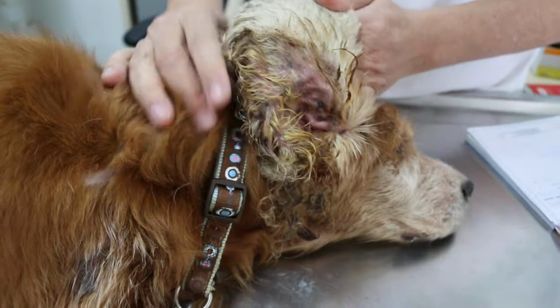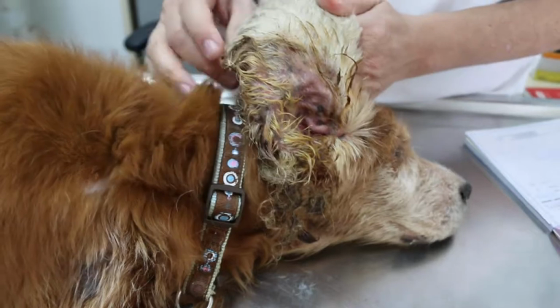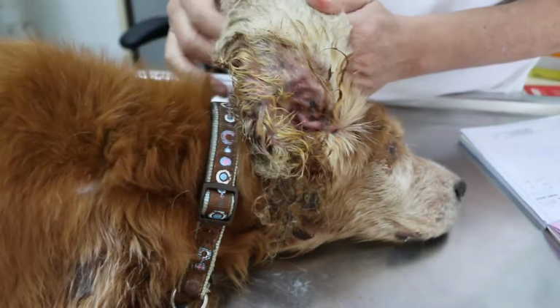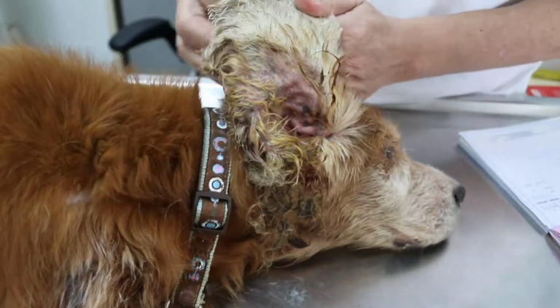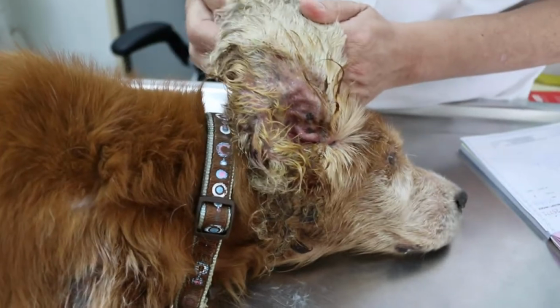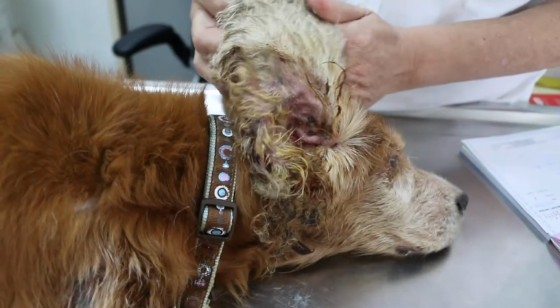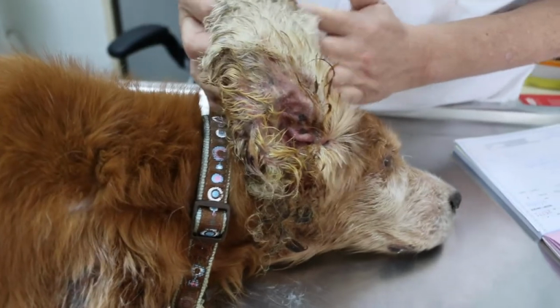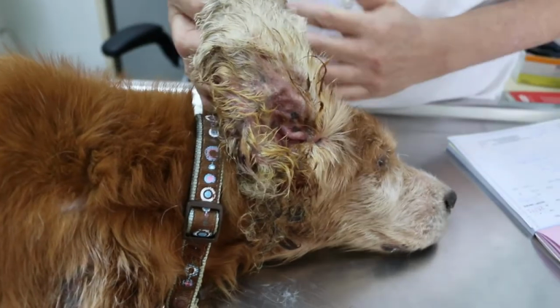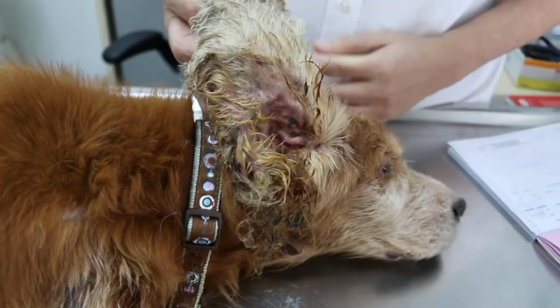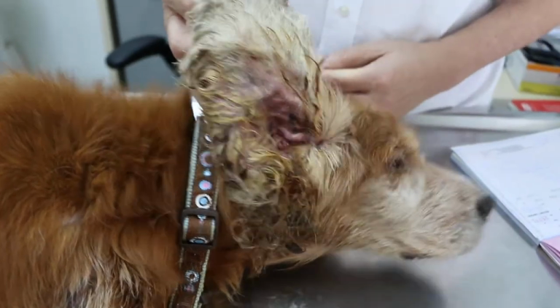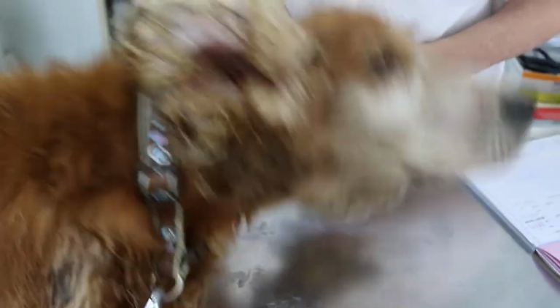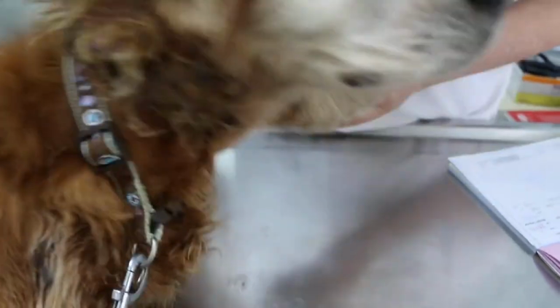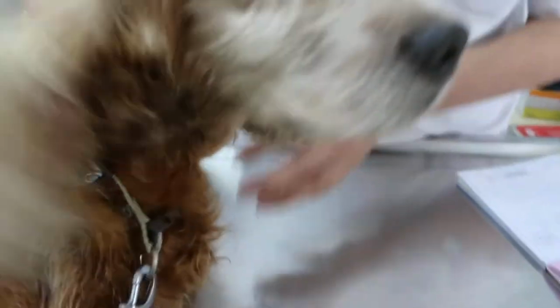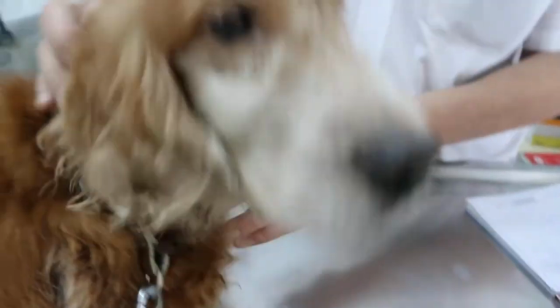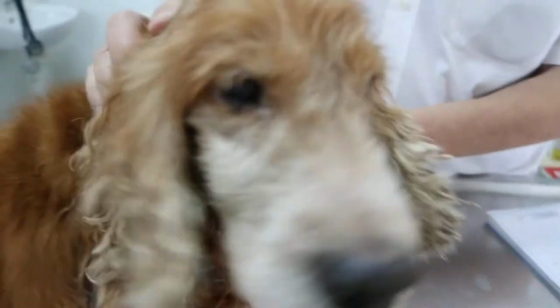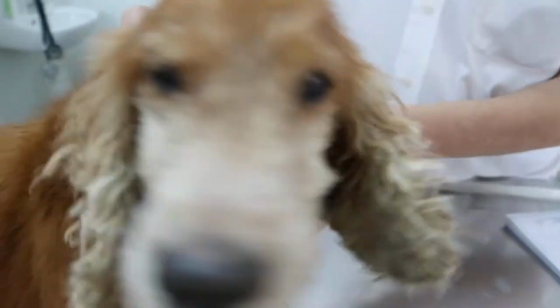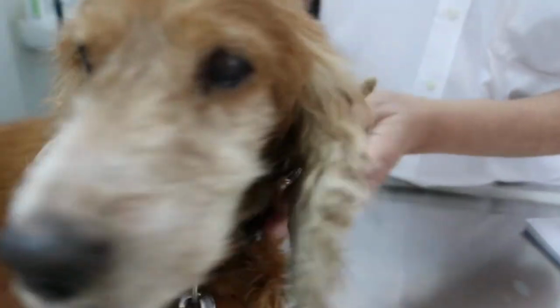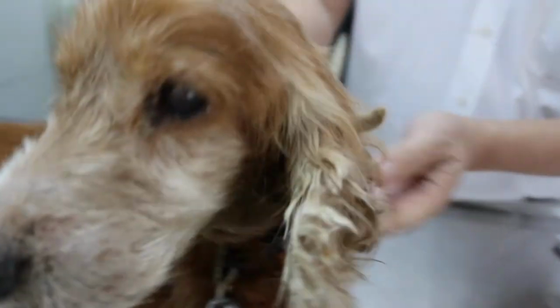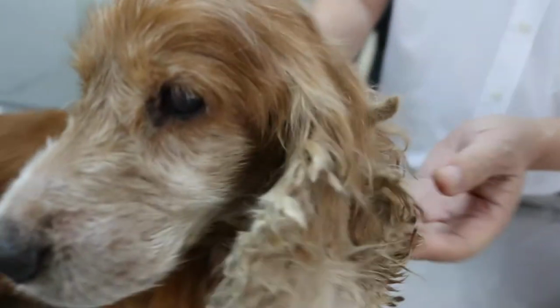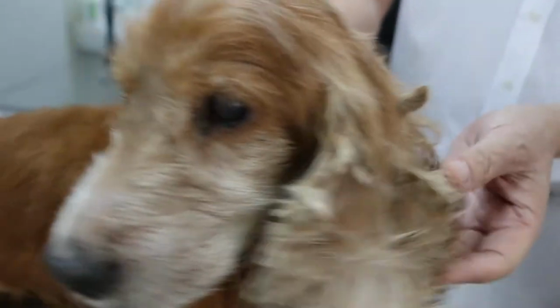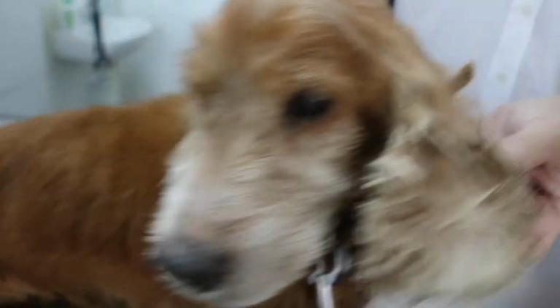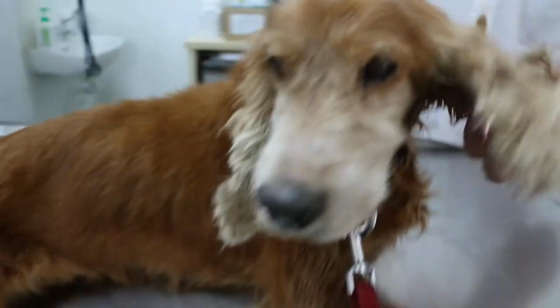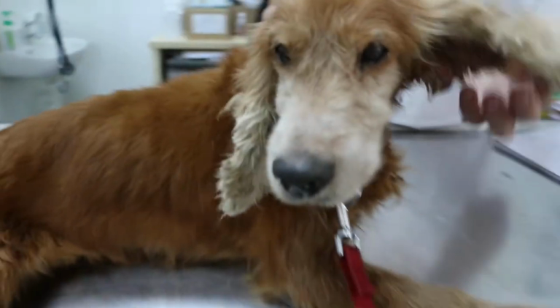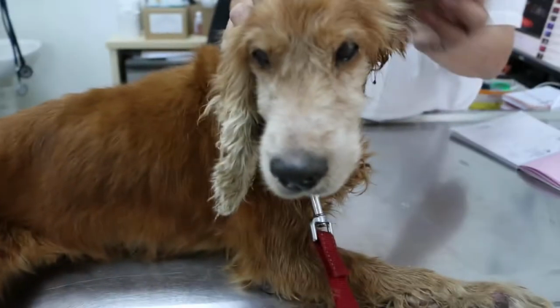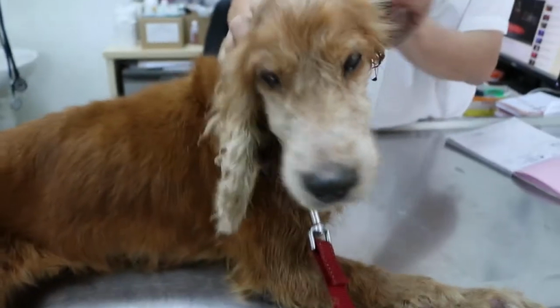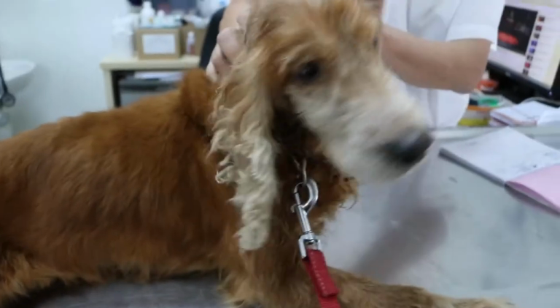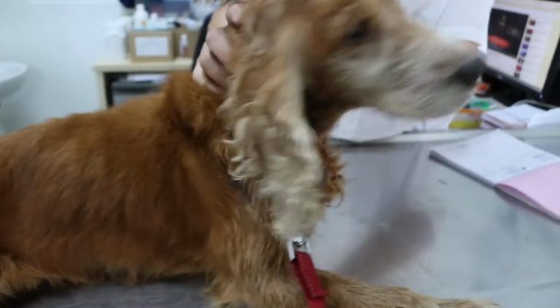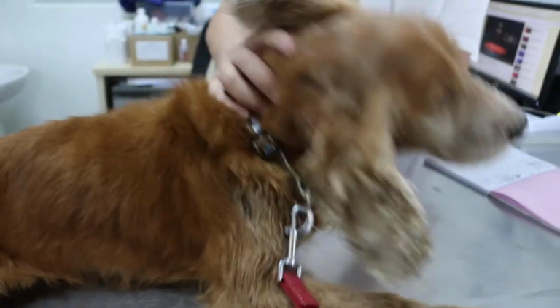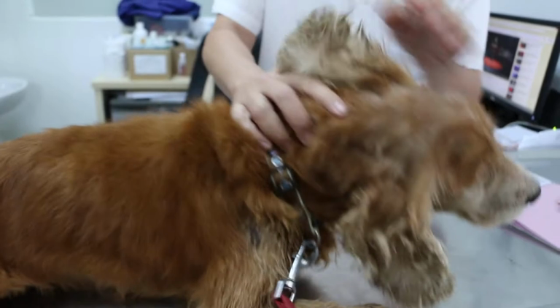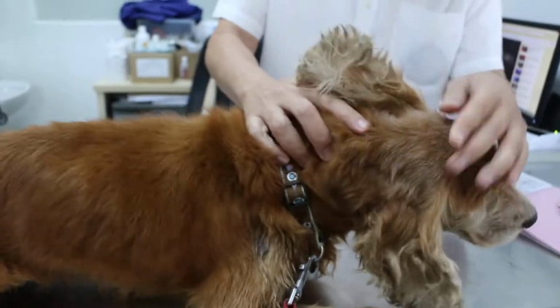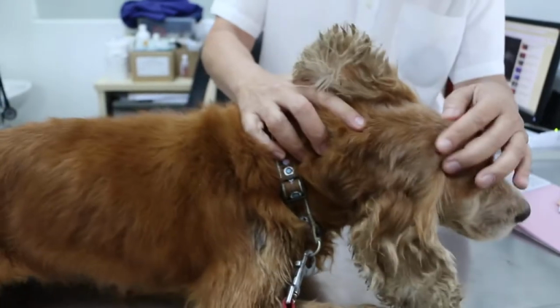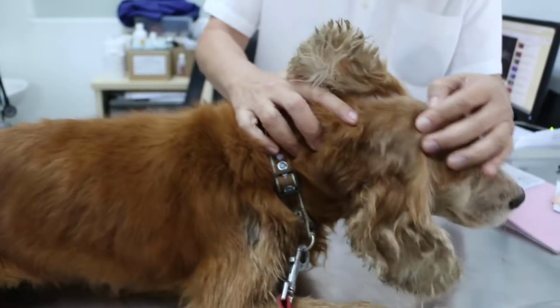Sunday, March 22, 2015. This 13-year-old male Cocker Spaniel has very smelly ears.